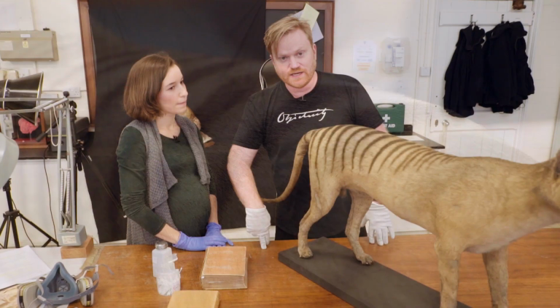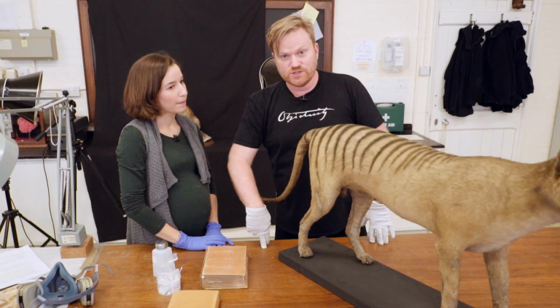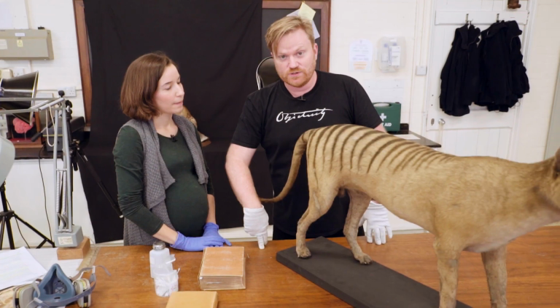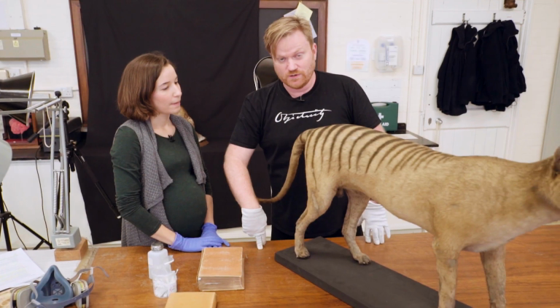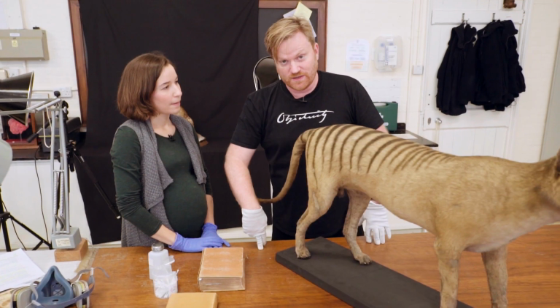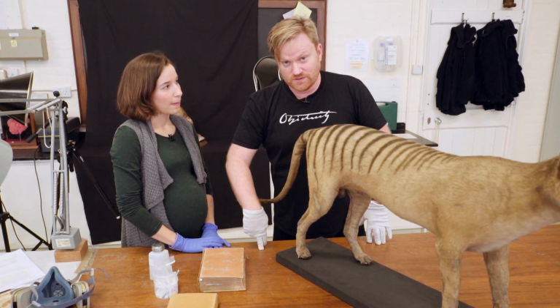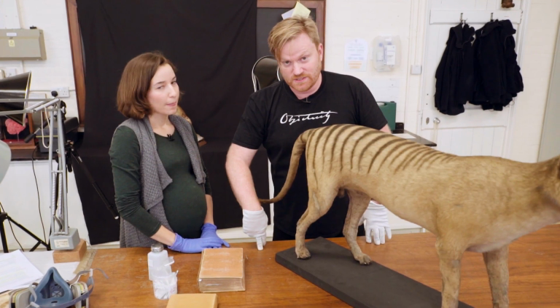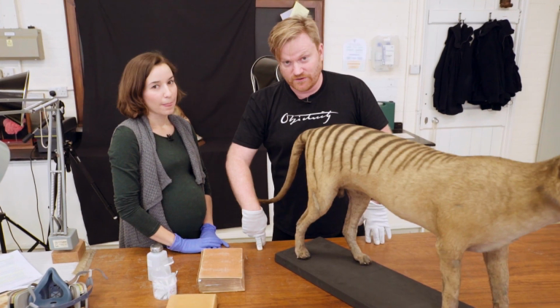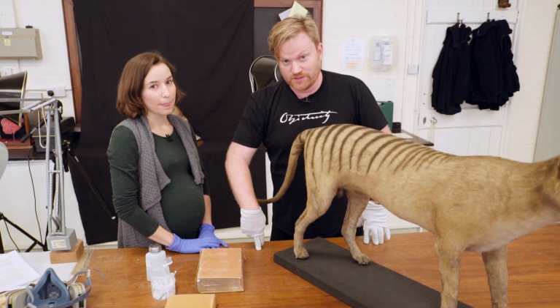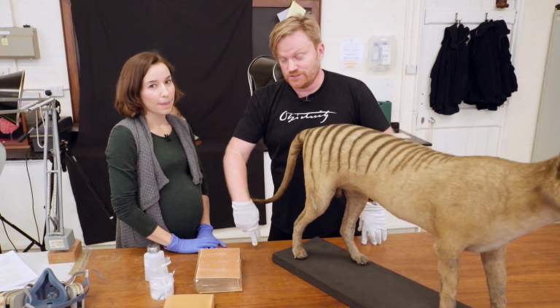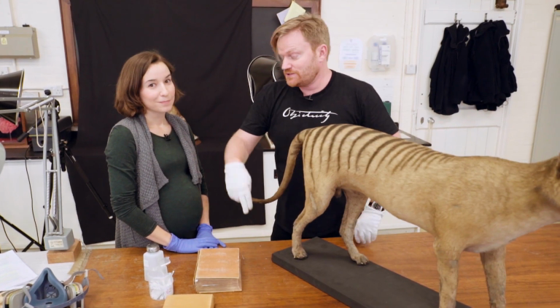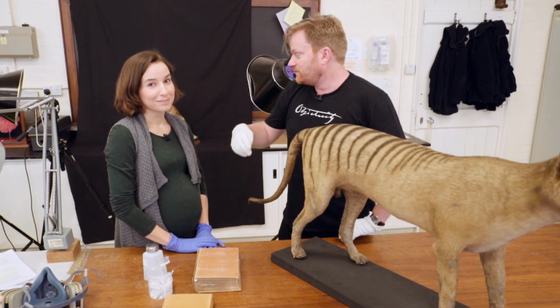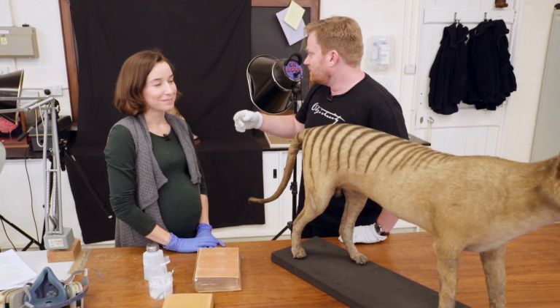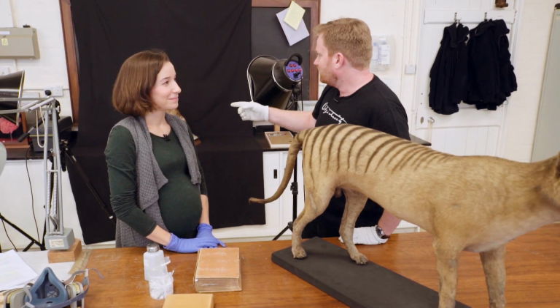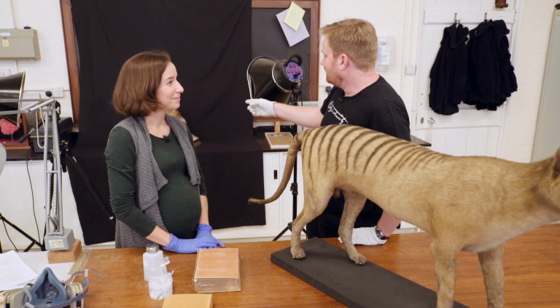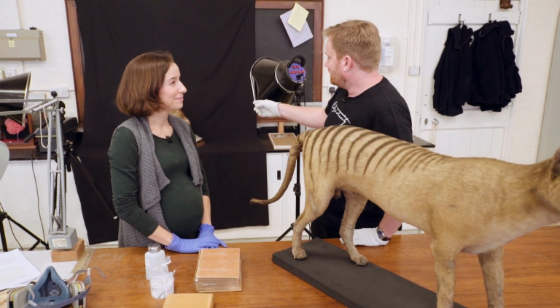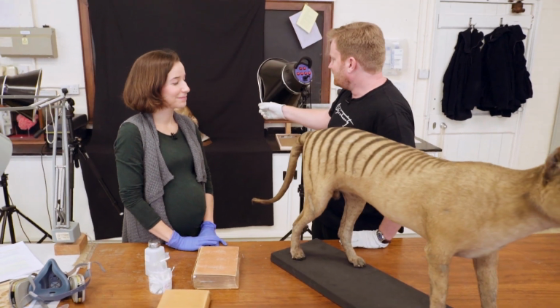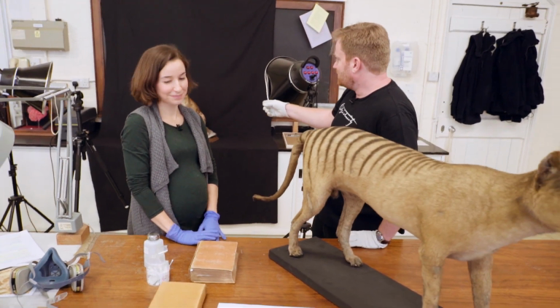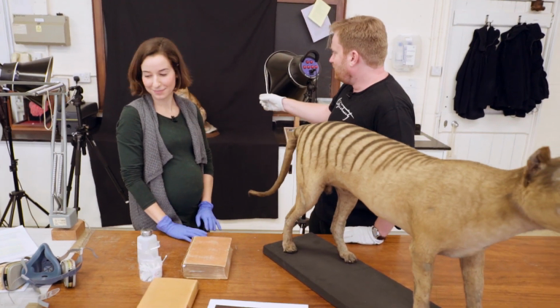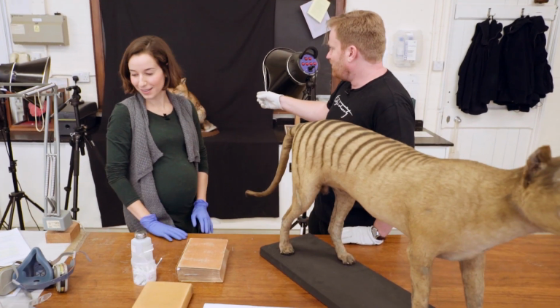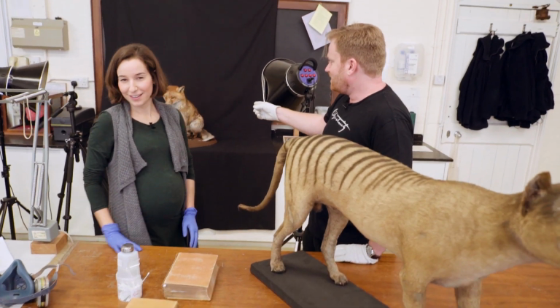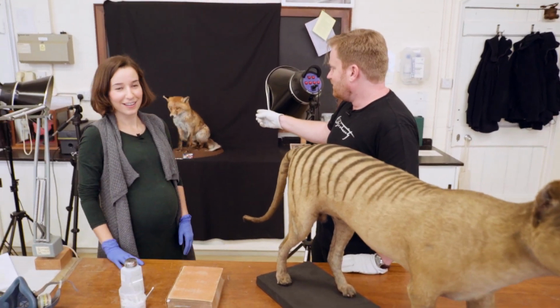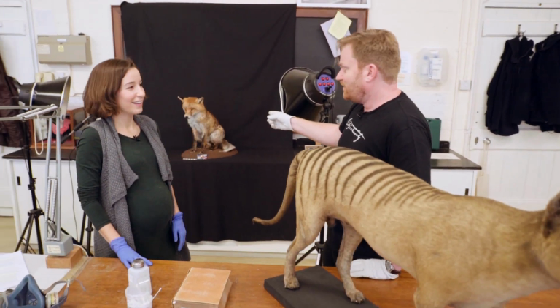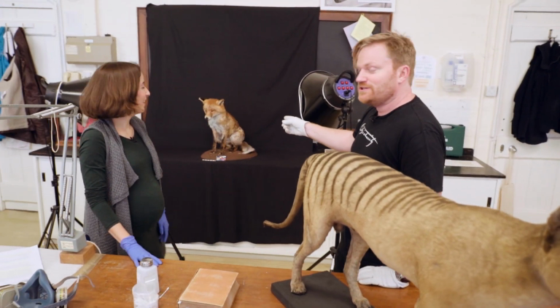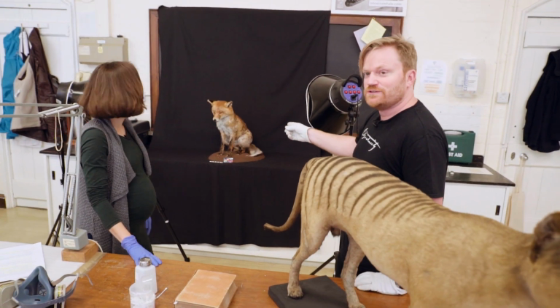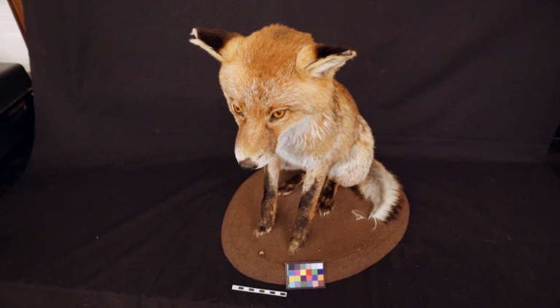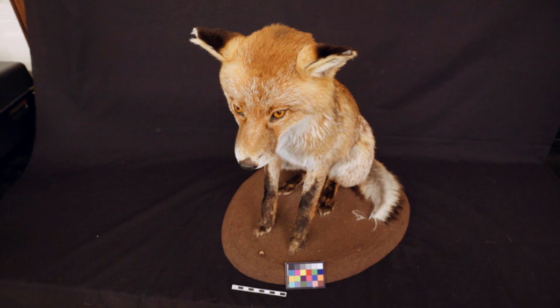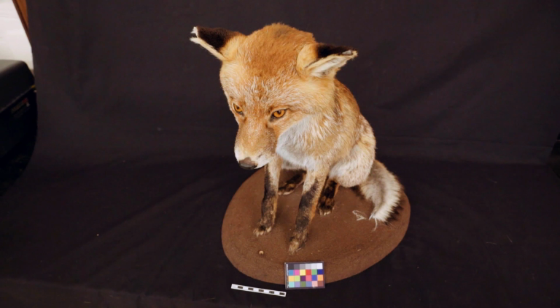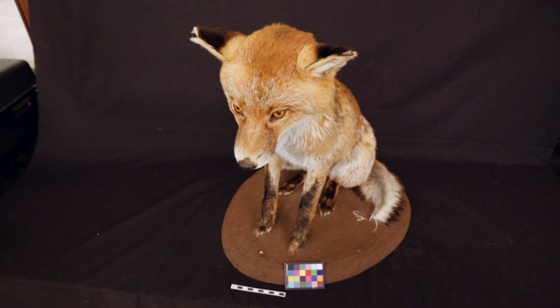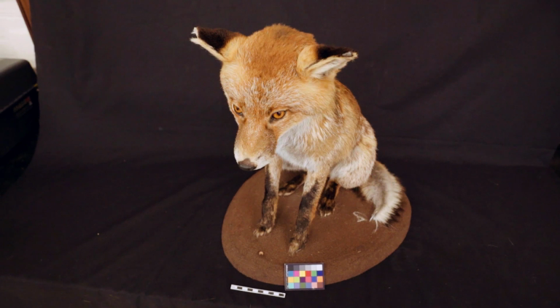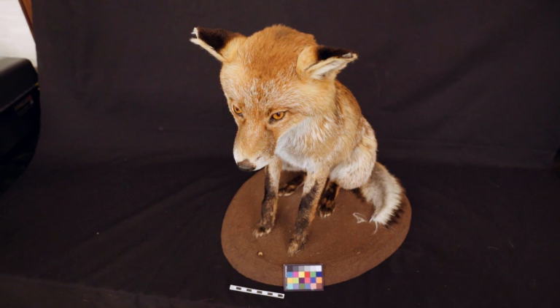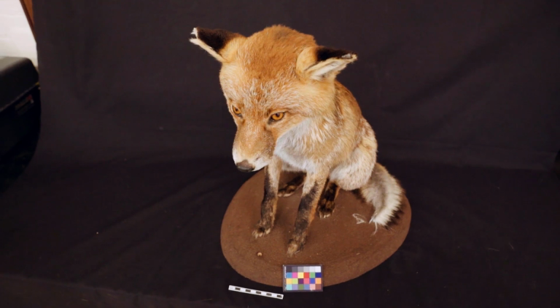In case you're wondering where they do these photo shoots, have a look — there's a fox having a photo shoot as we speak.